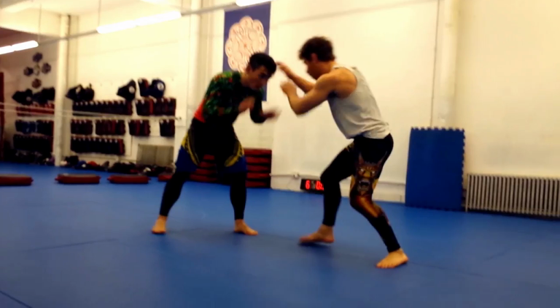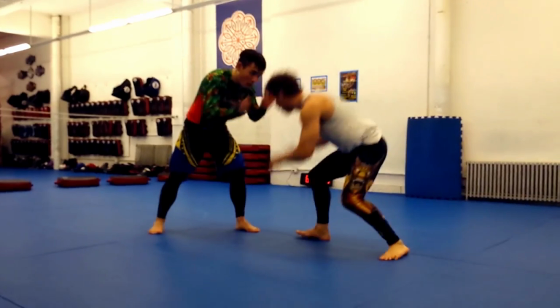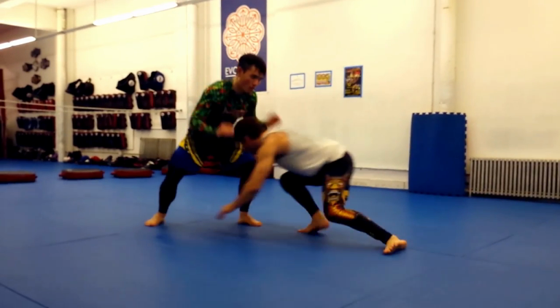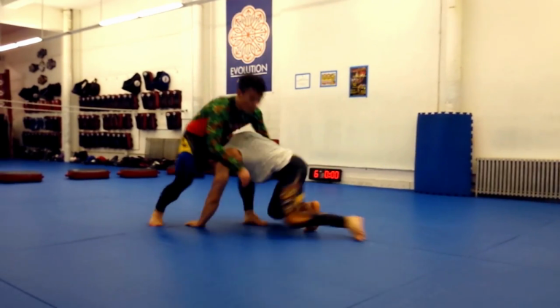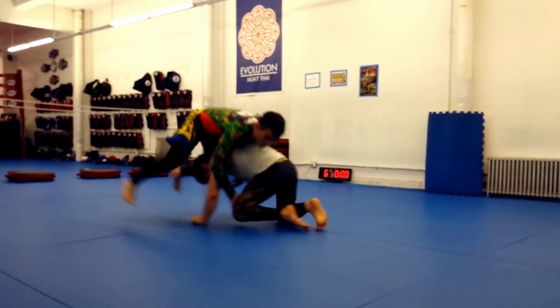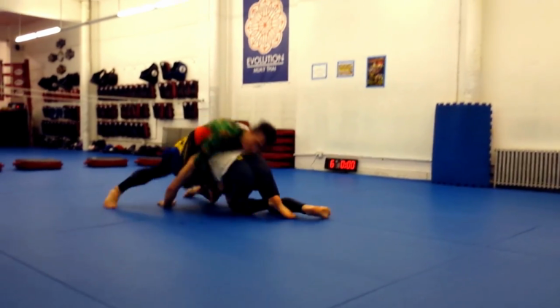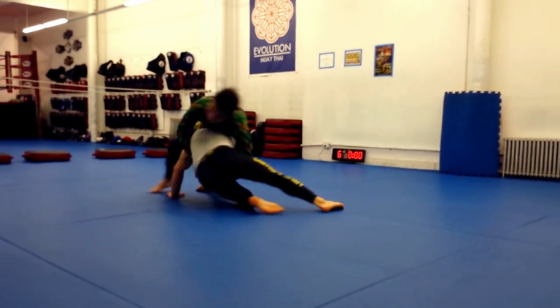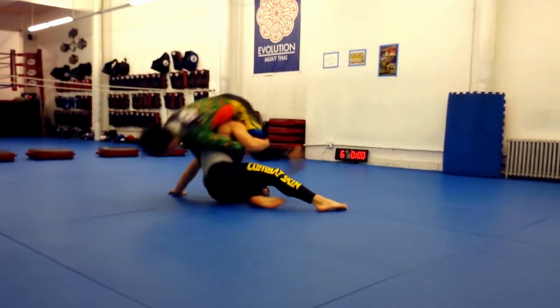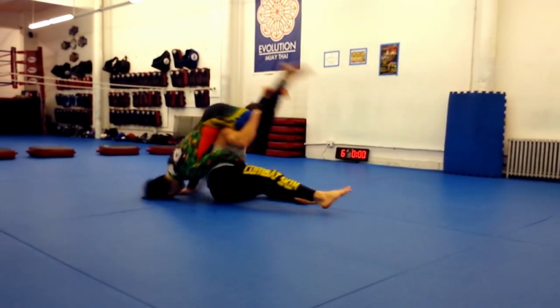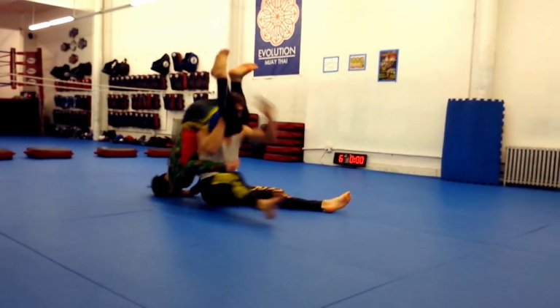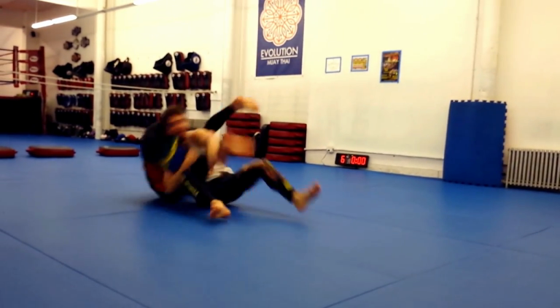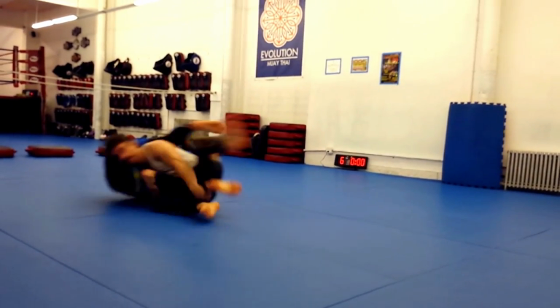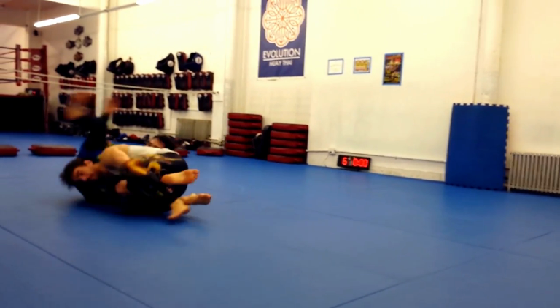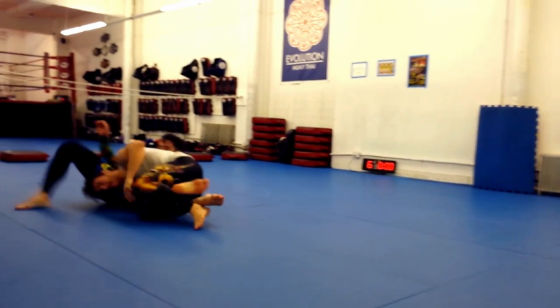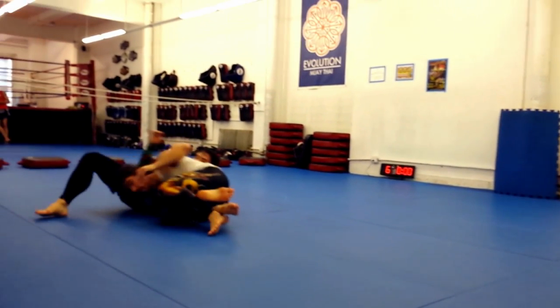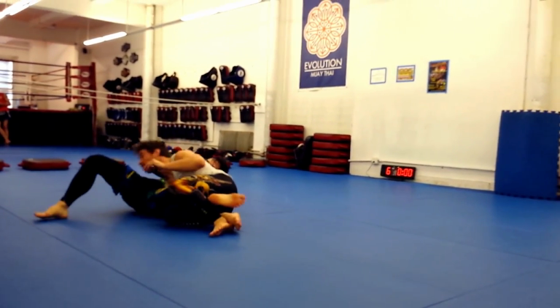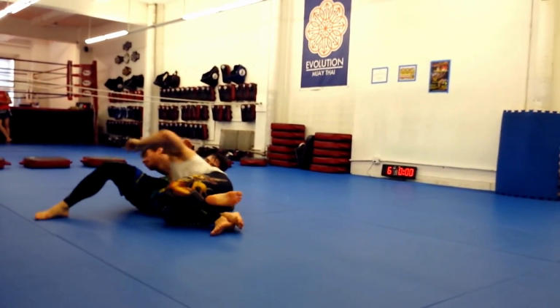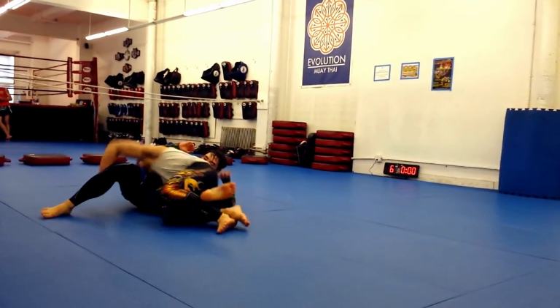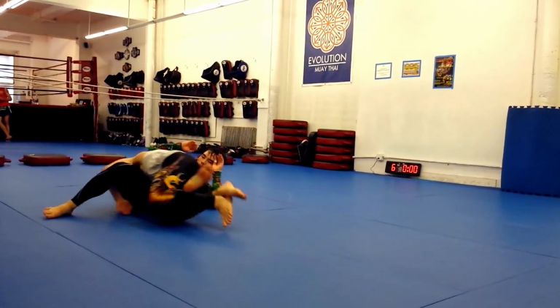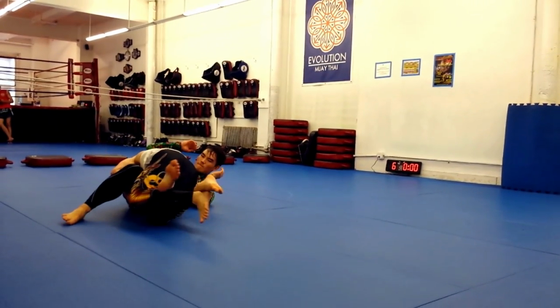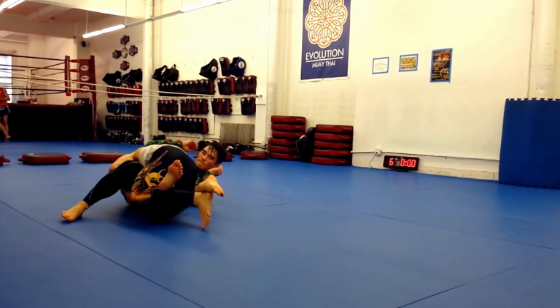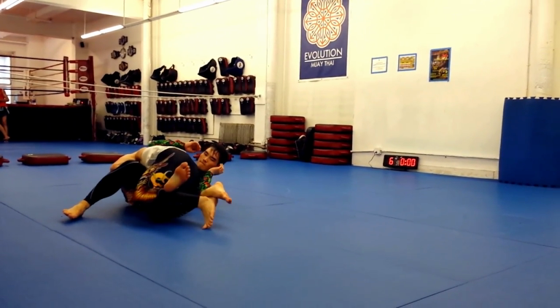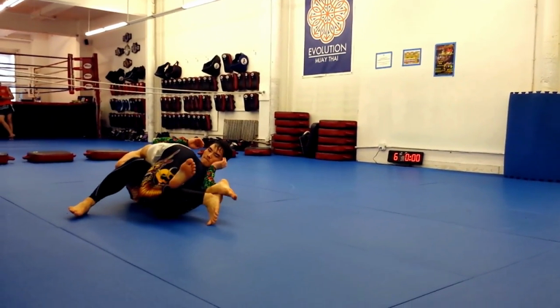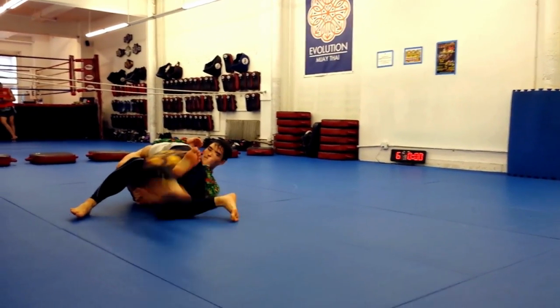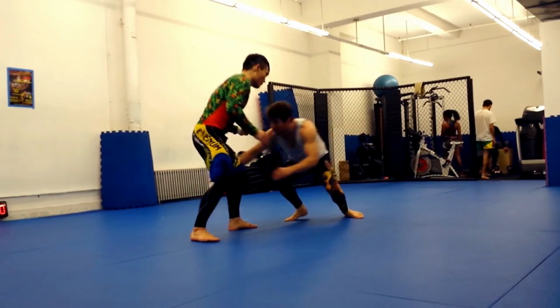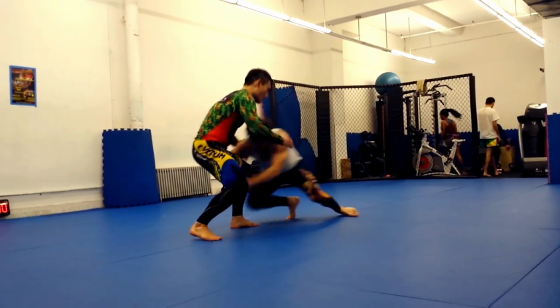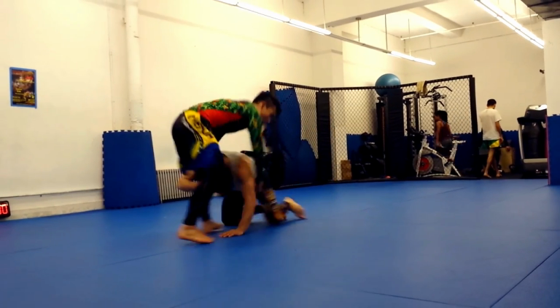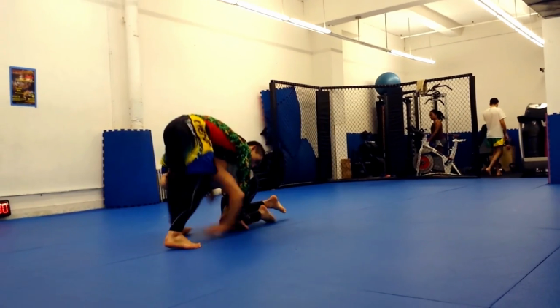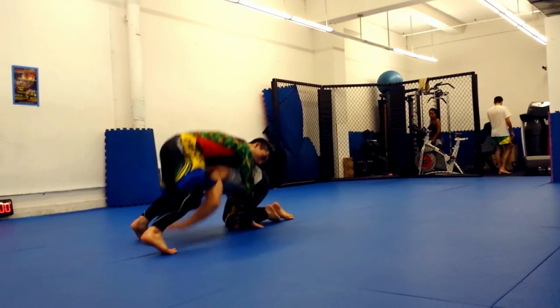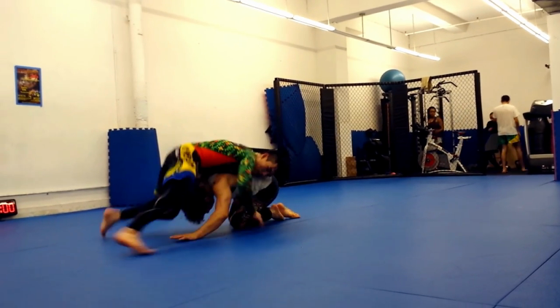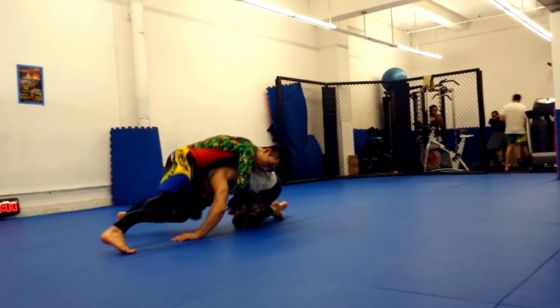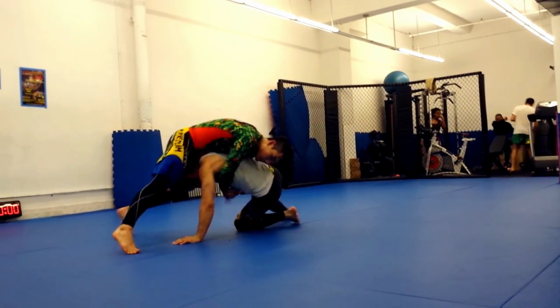Let's say you shoot a single from too far away, maybe your setup wasn't the best. Often you'll get to the leg, but your opponent will sprawl and you get stuck underneath.